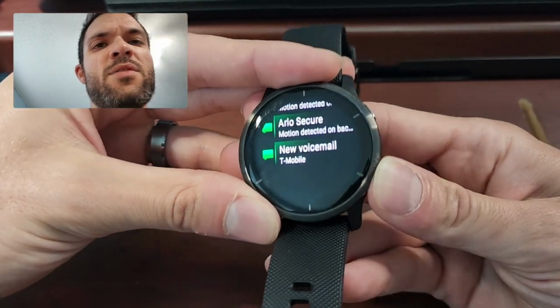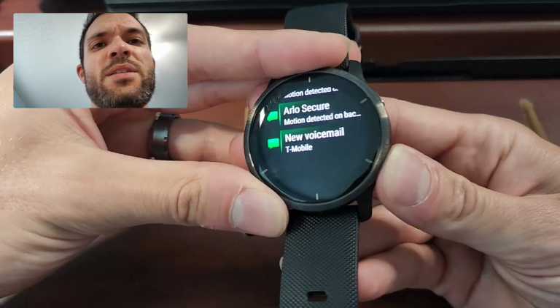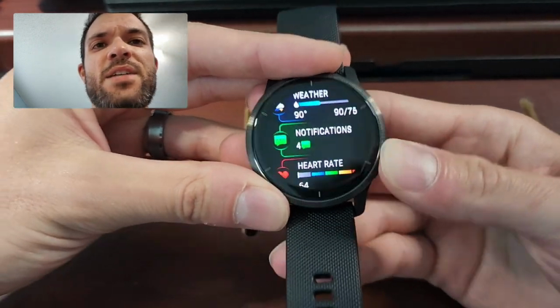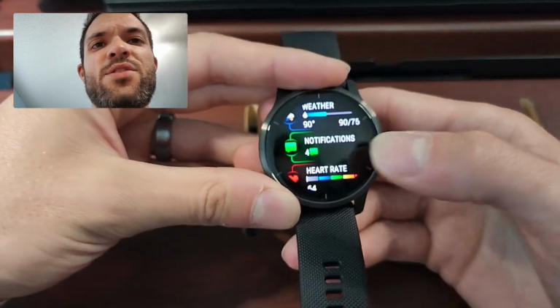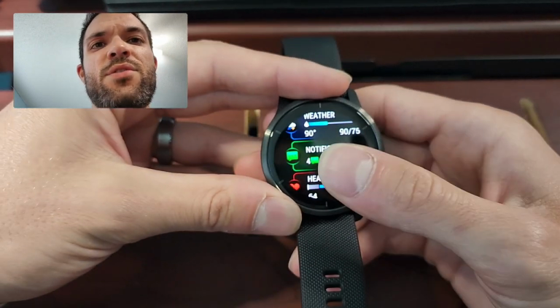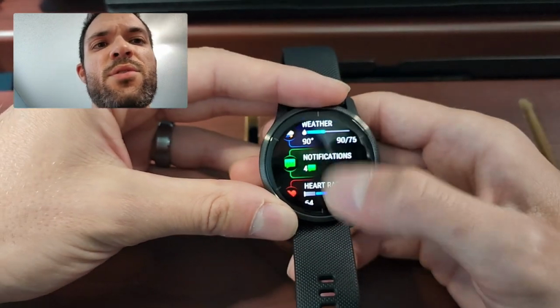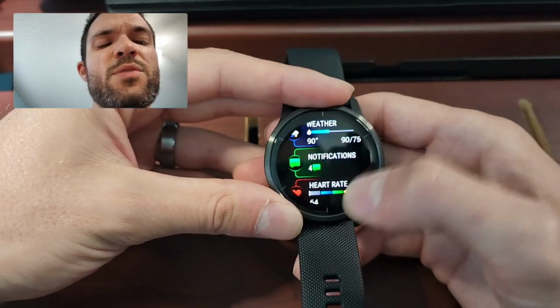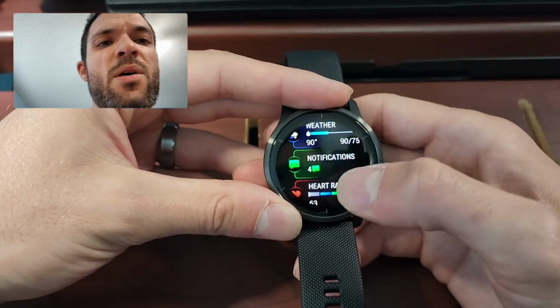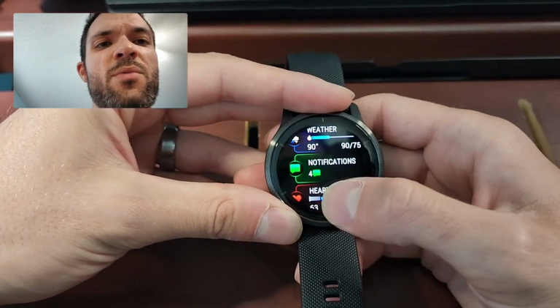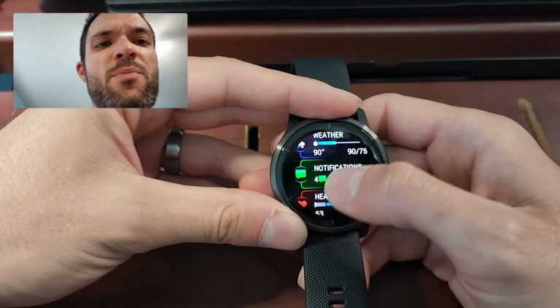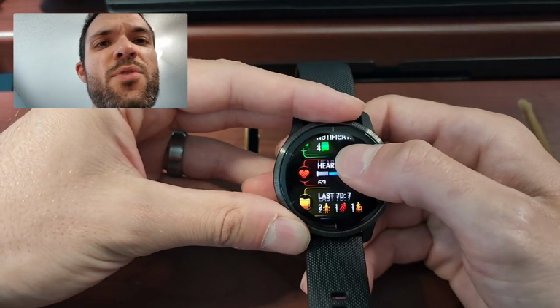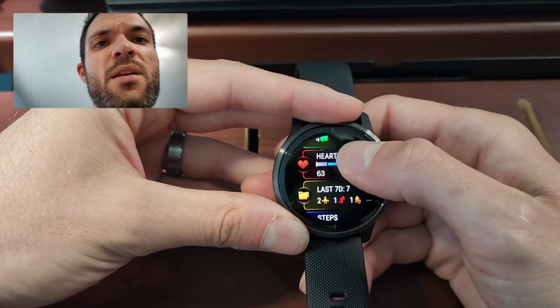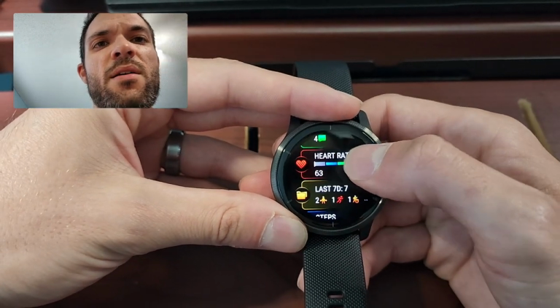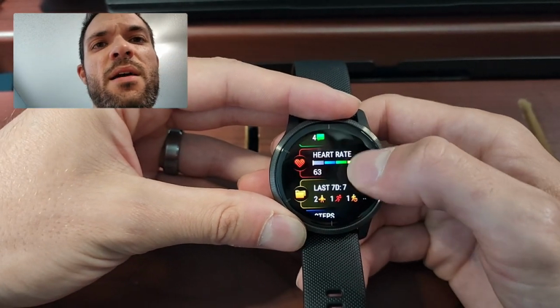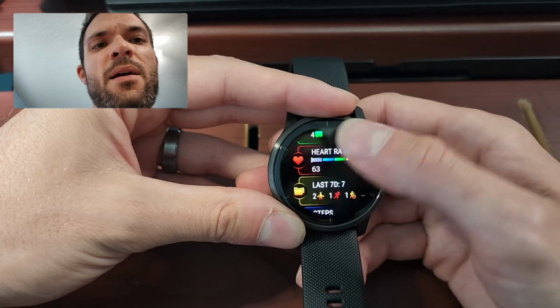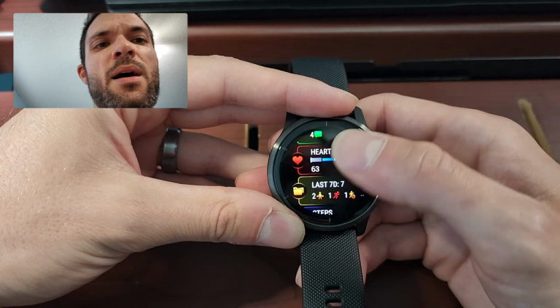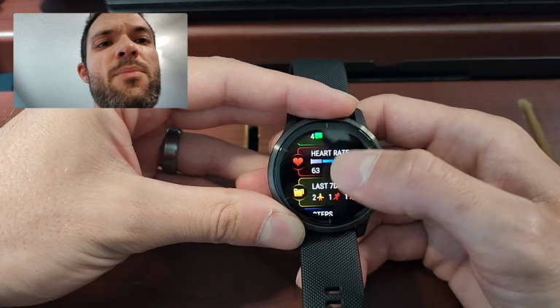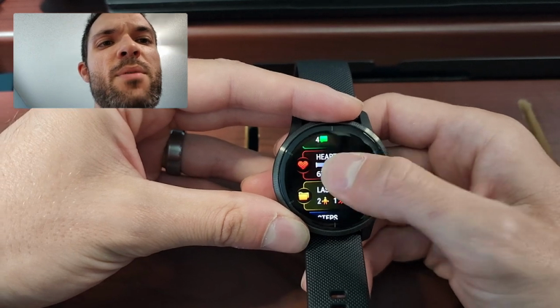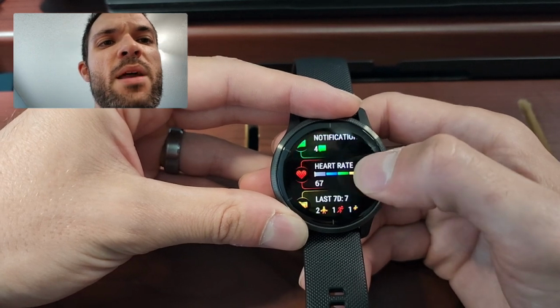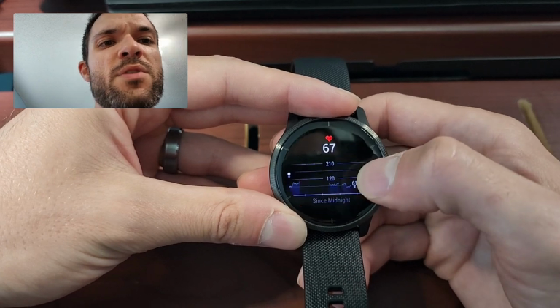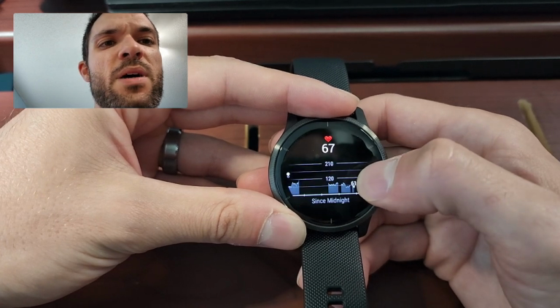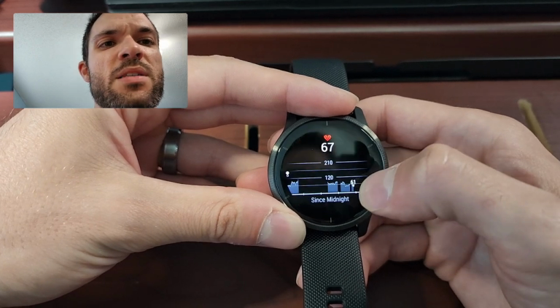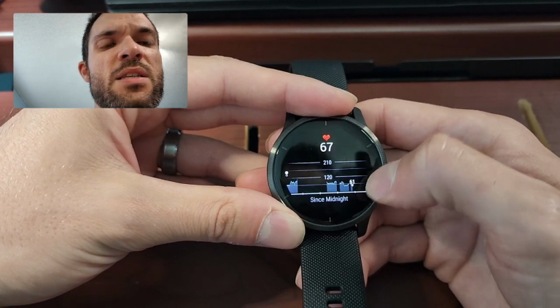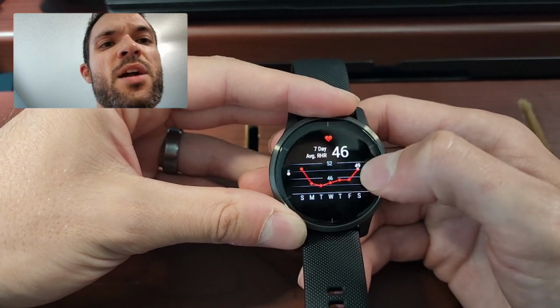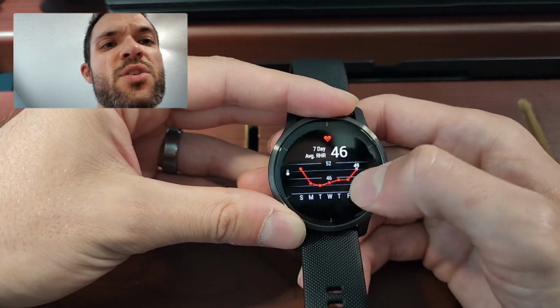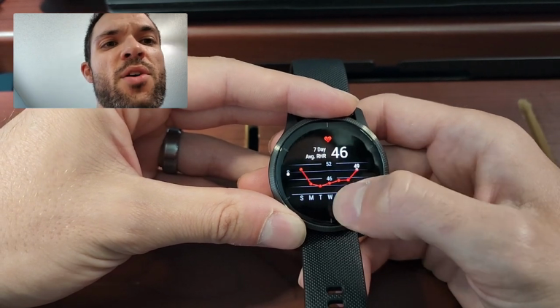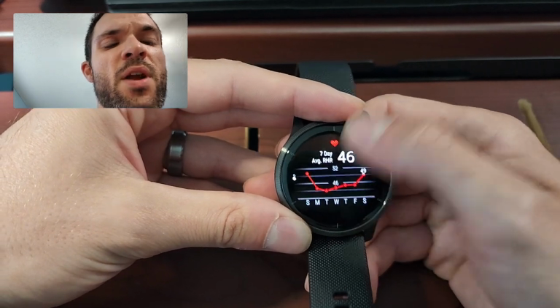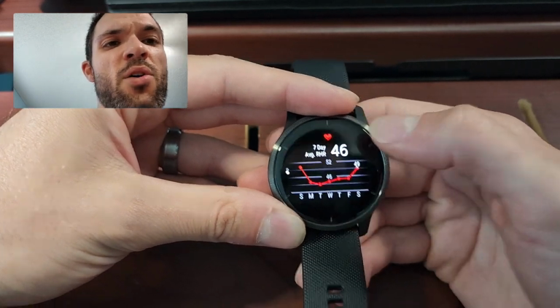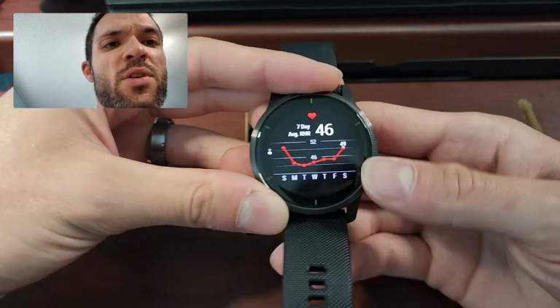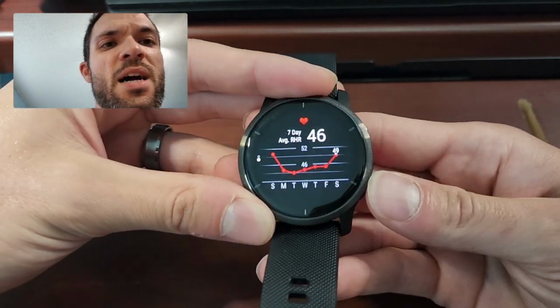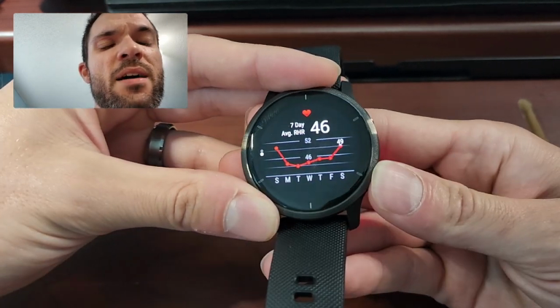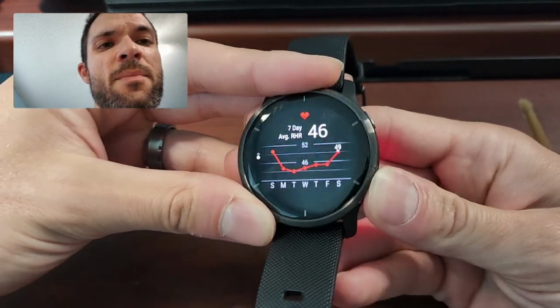If someone texted you, you could respond with pre-made responses. You've got your heart rate over time.